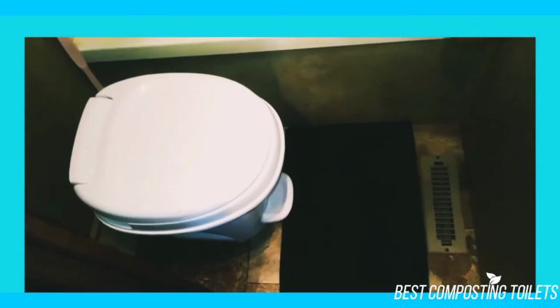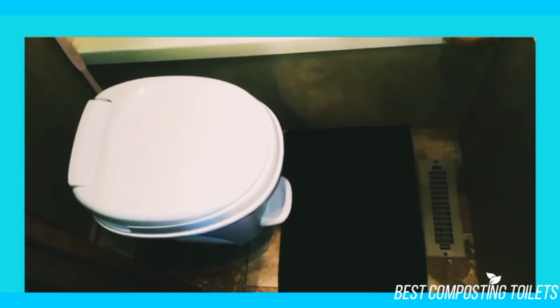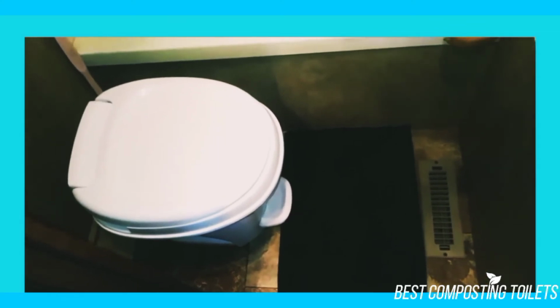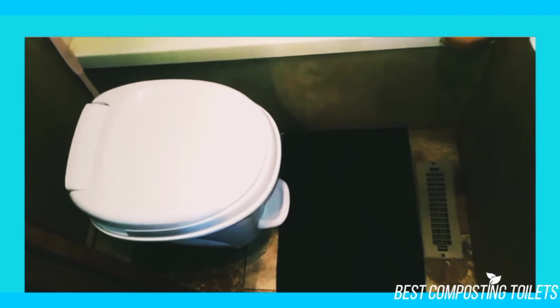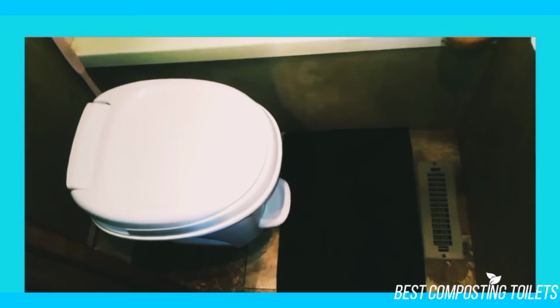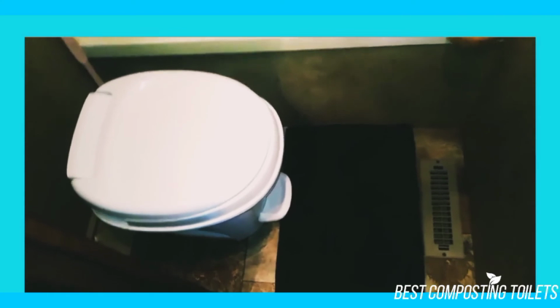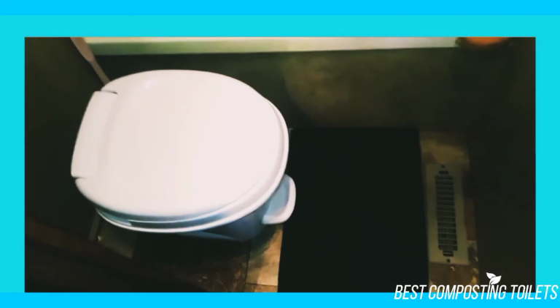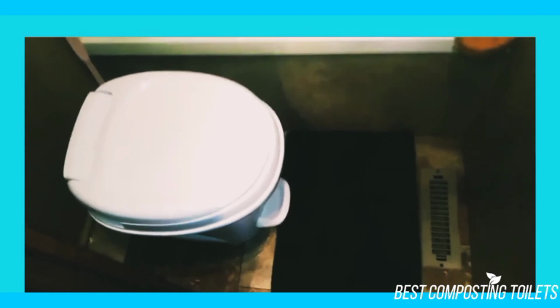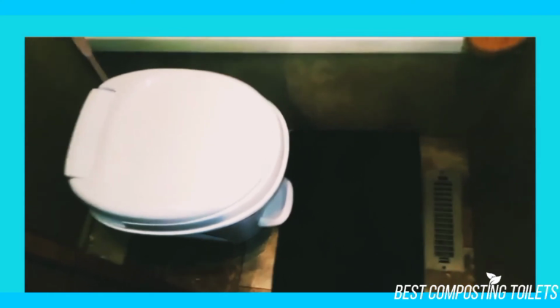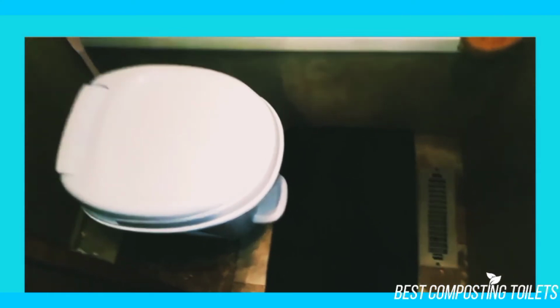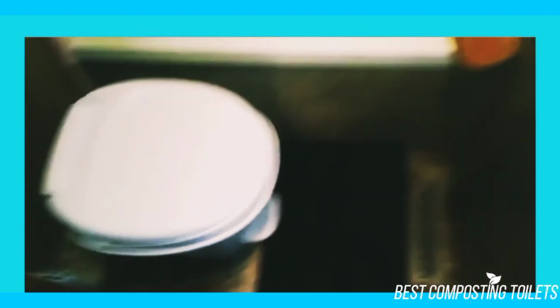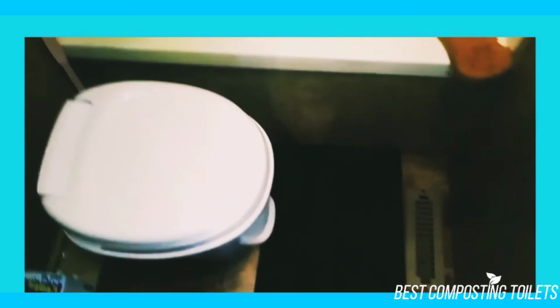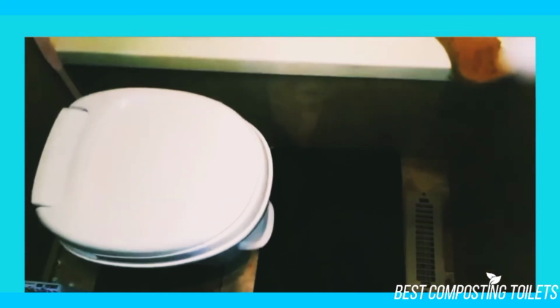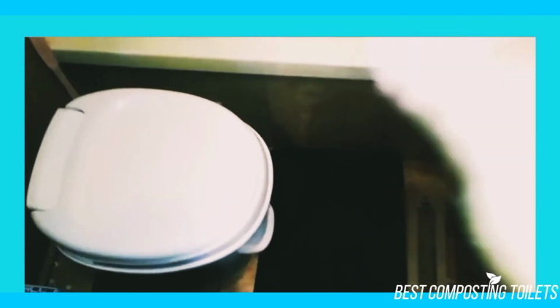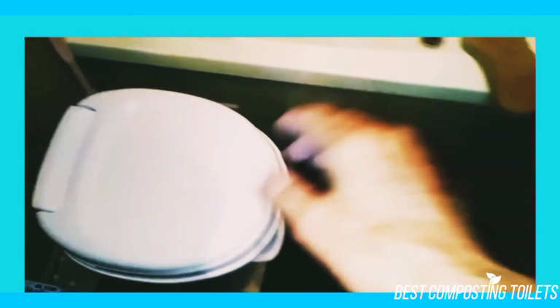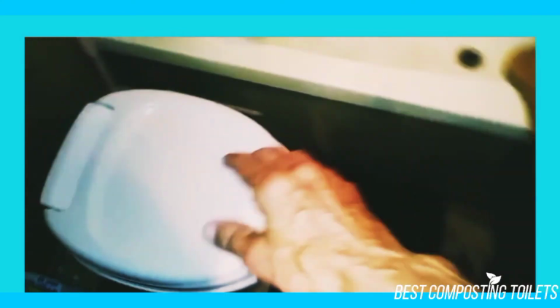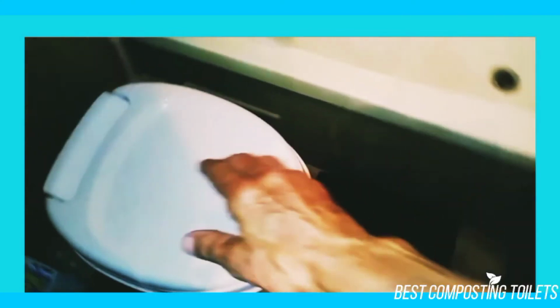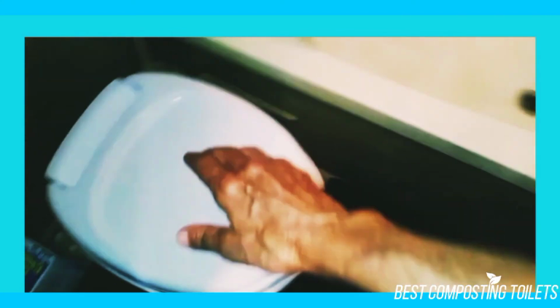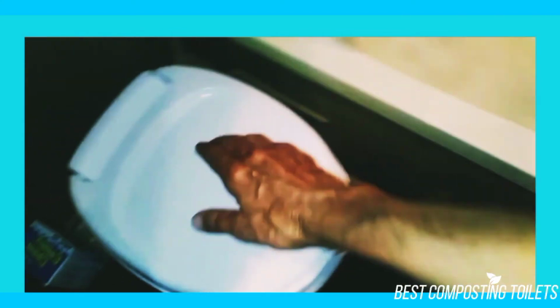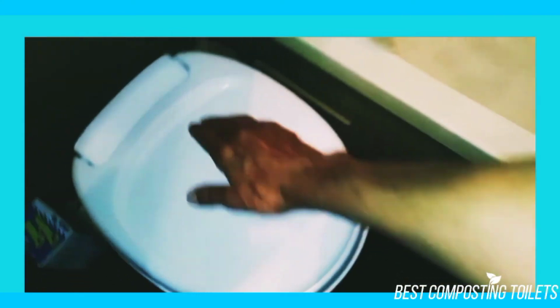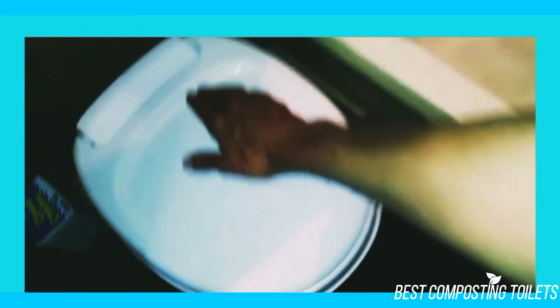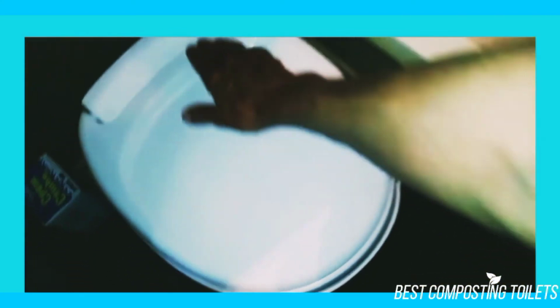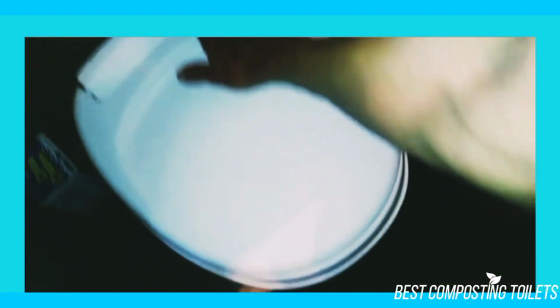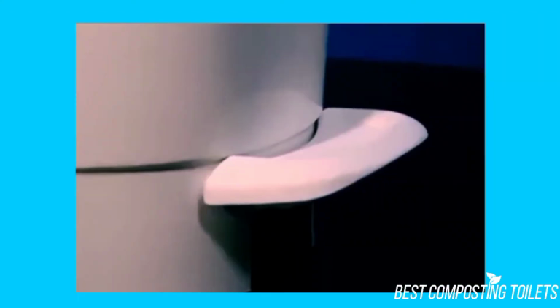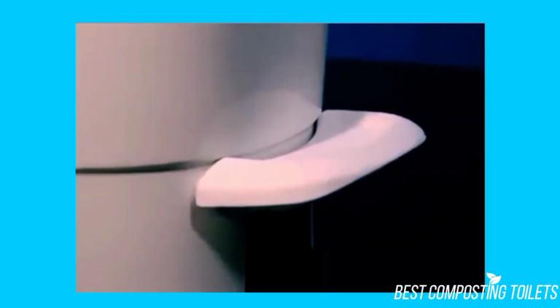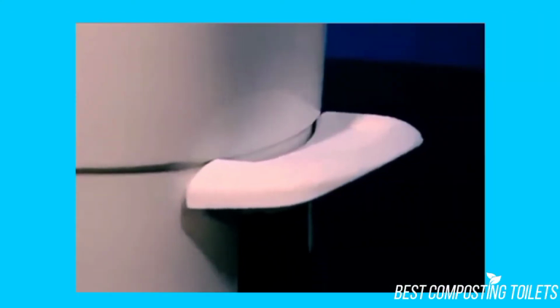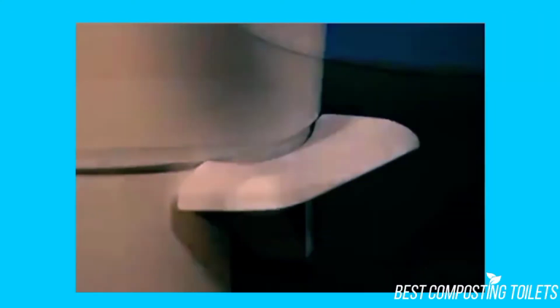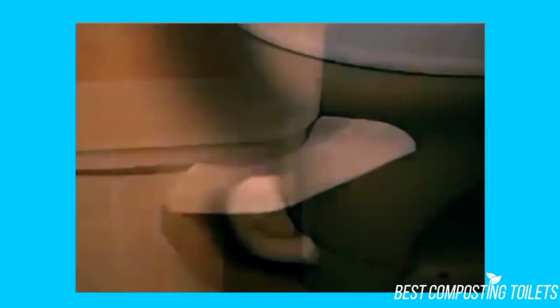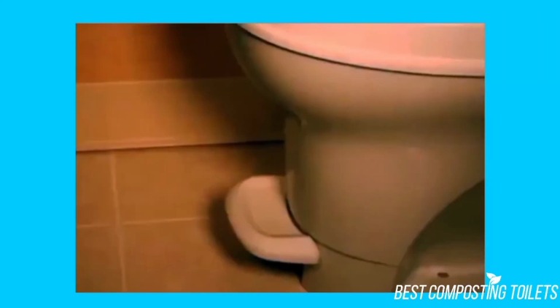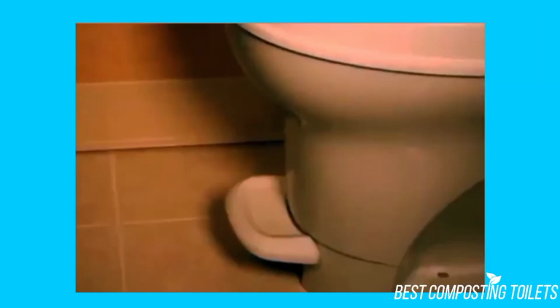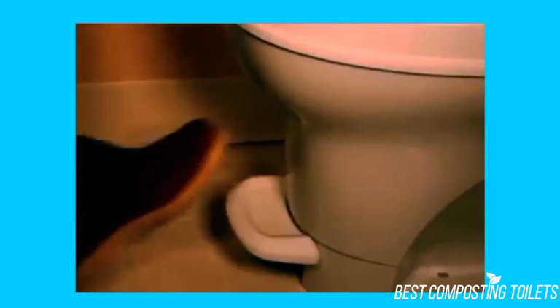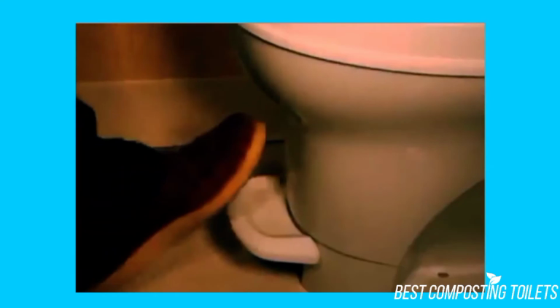As large as you might be, it should be sturdy enough to hold you — just be aware of scratching since it scratches relatively easily.